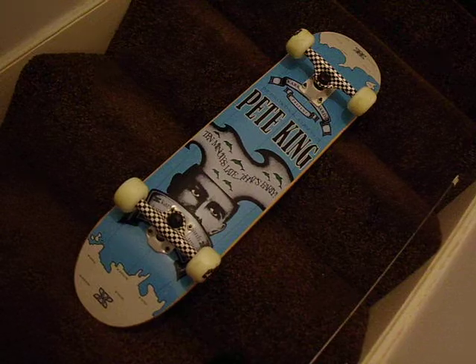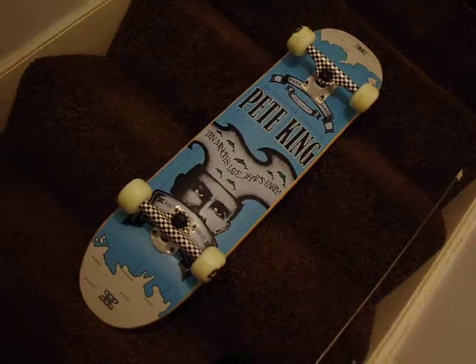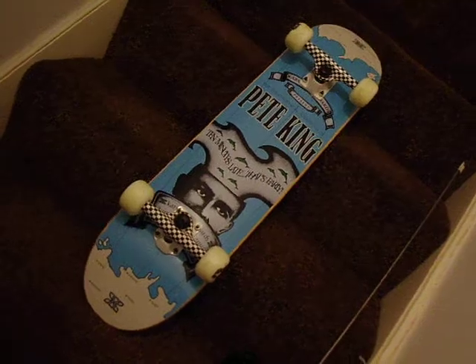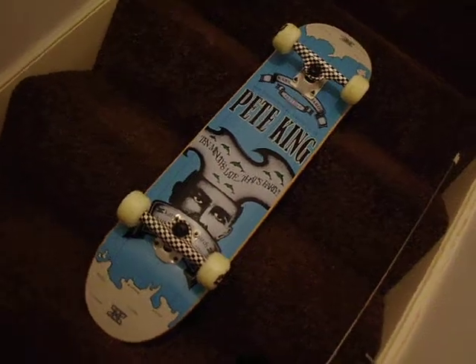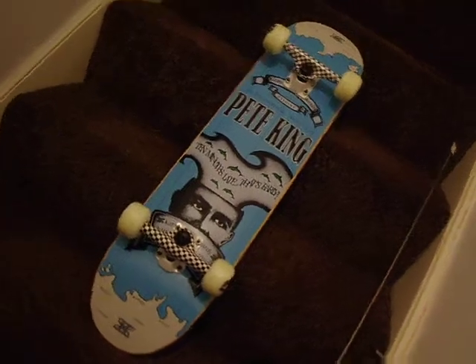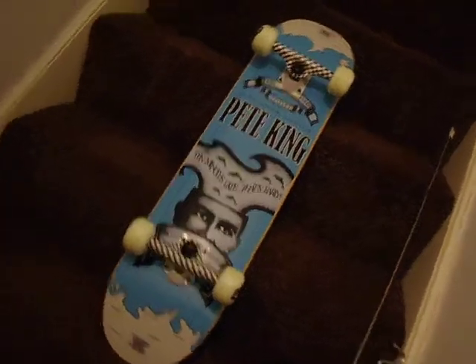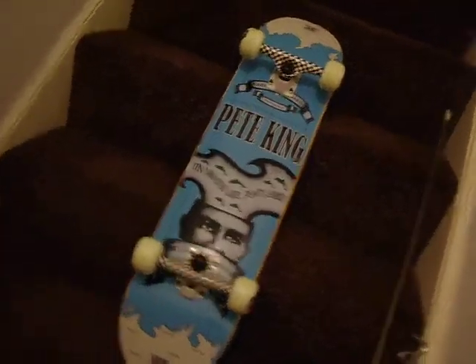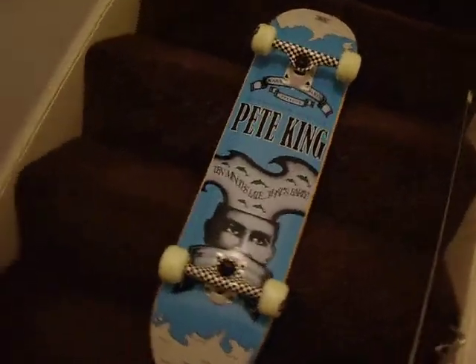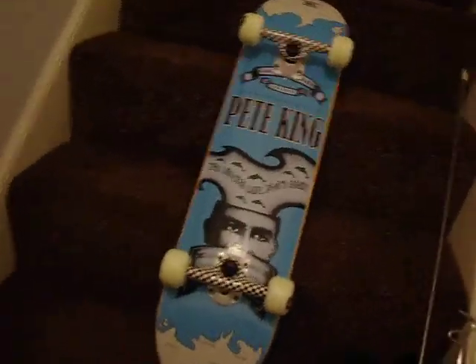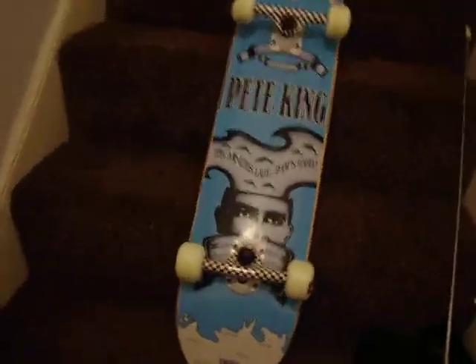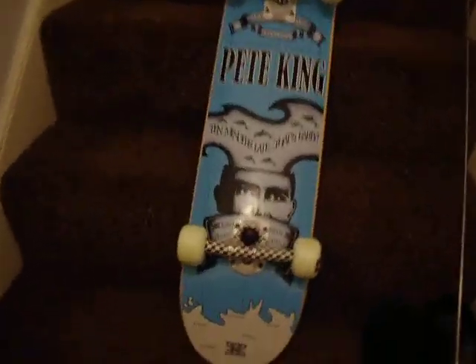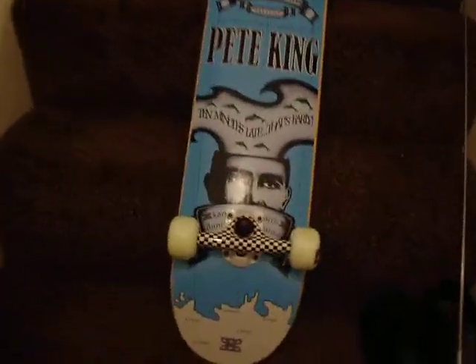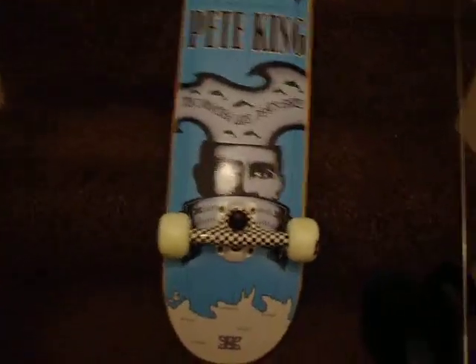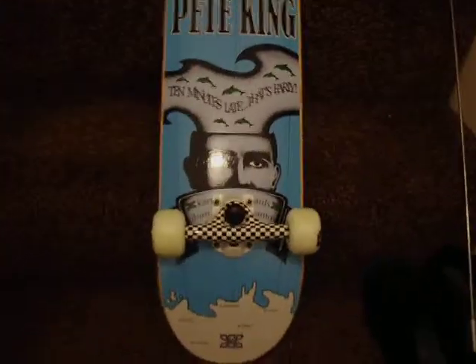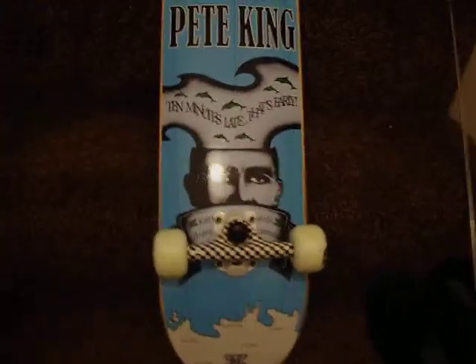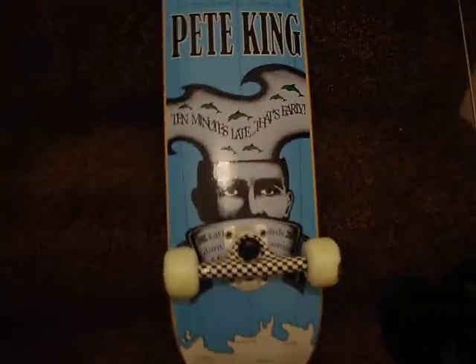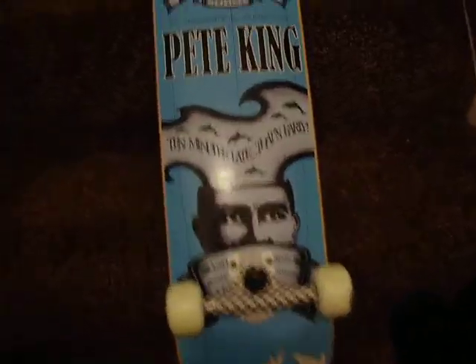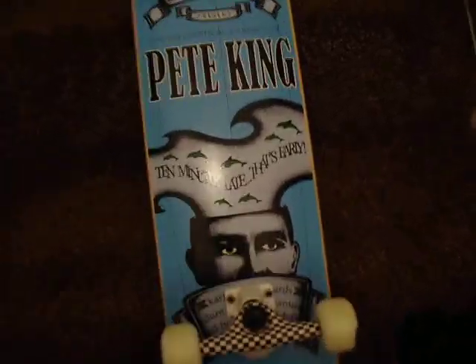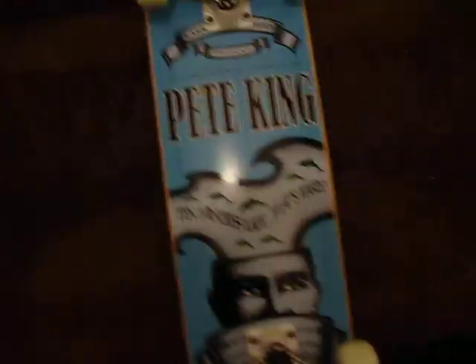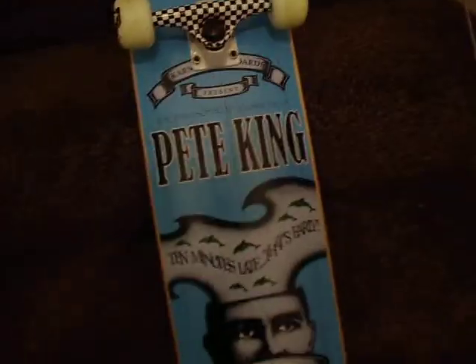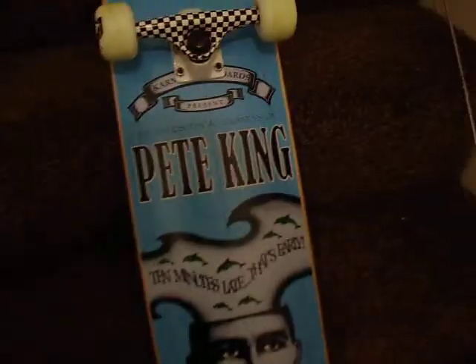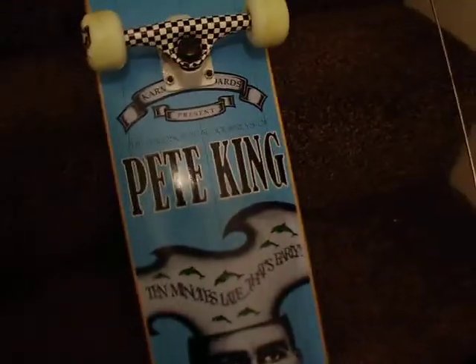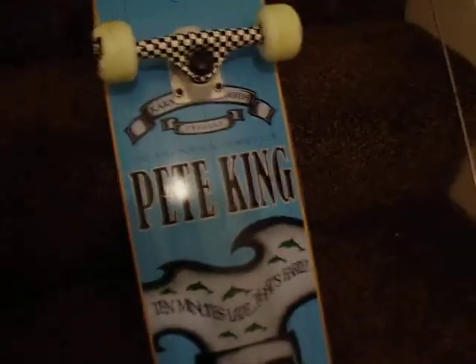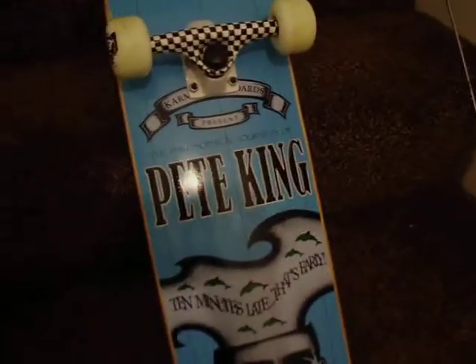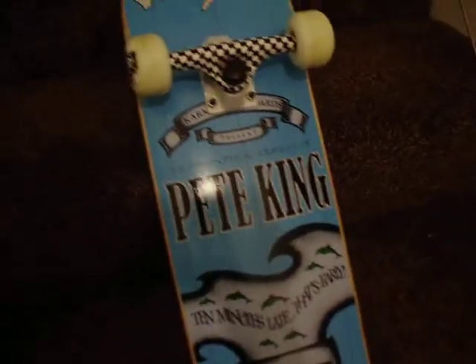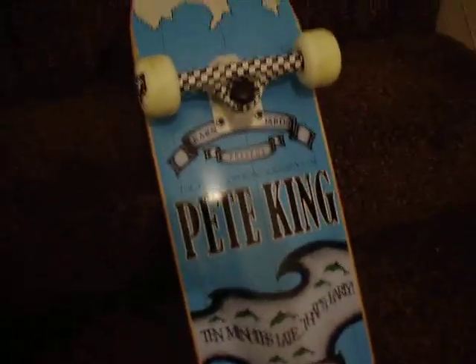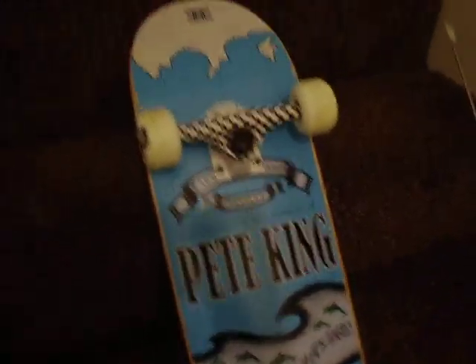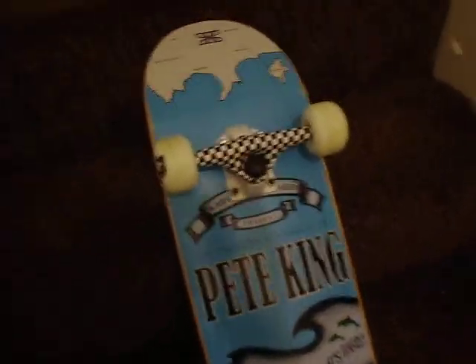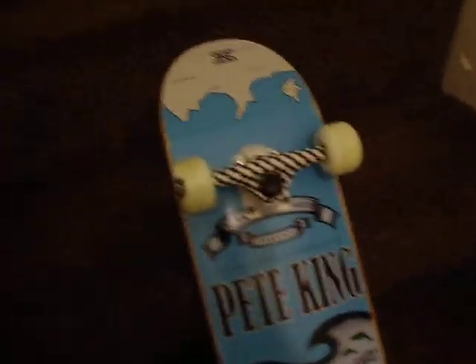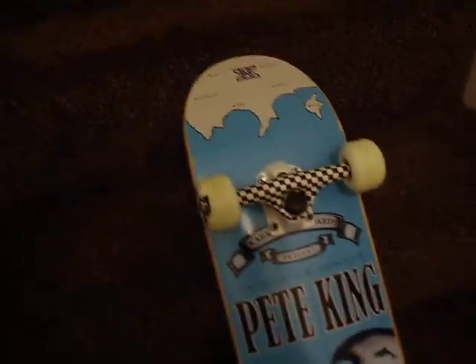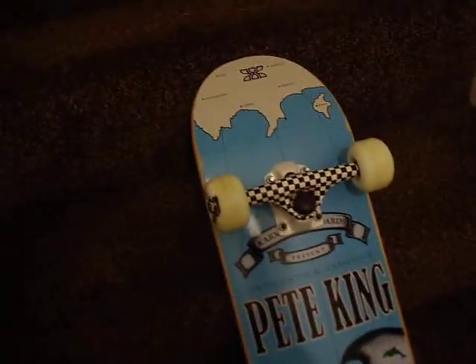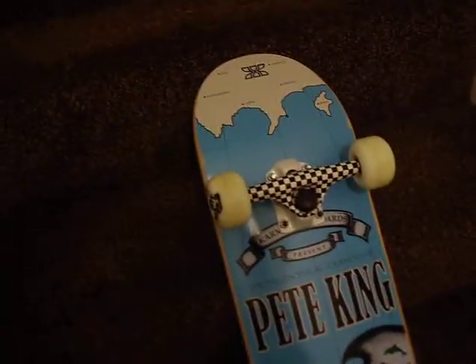Hello YouTube, this is a new video. It's my skateboard setup.